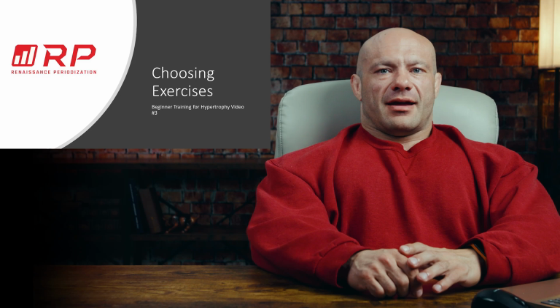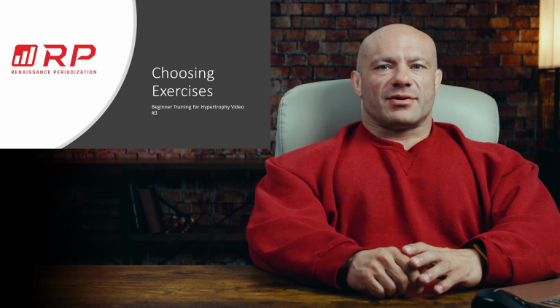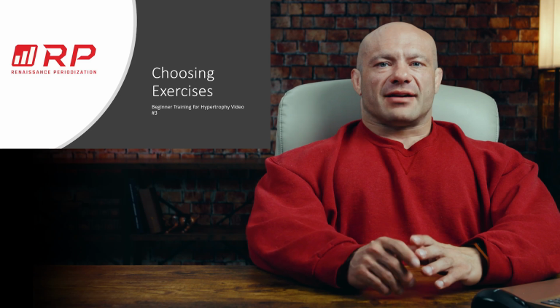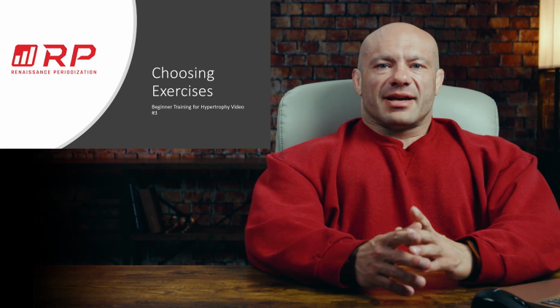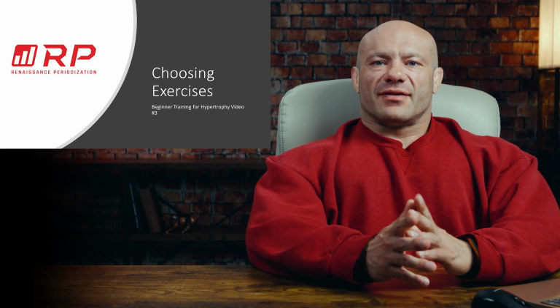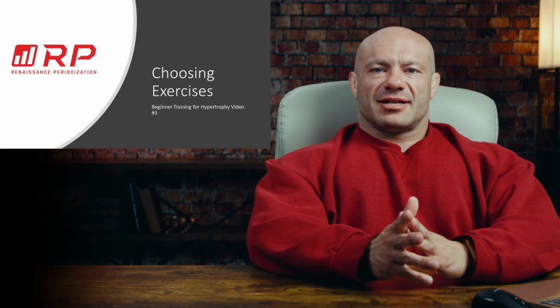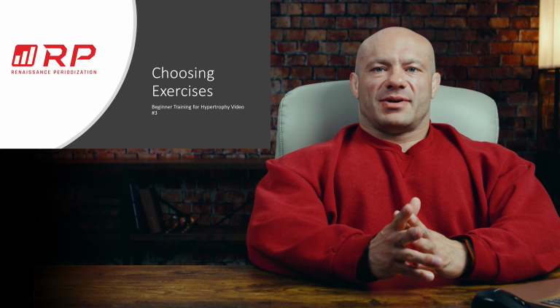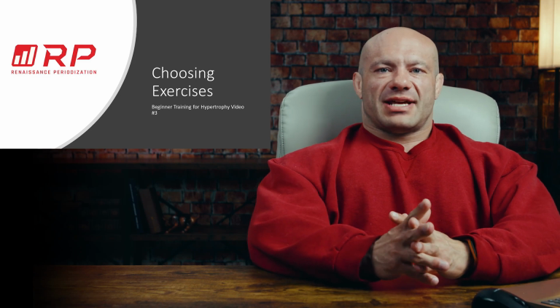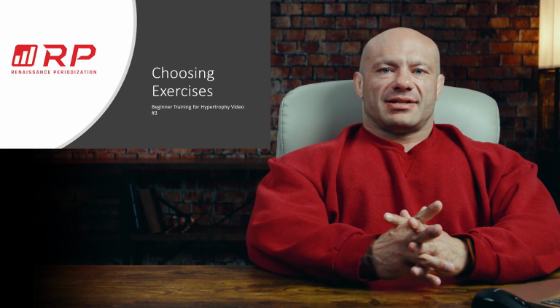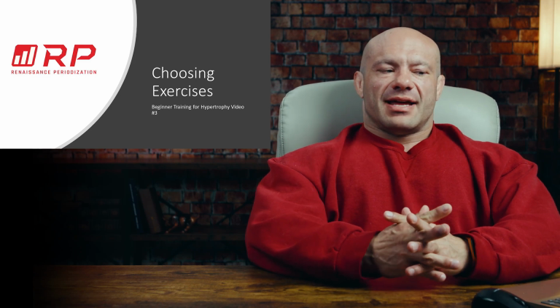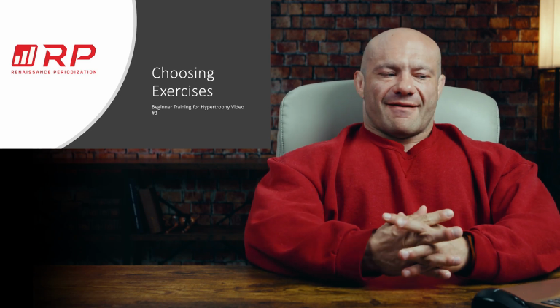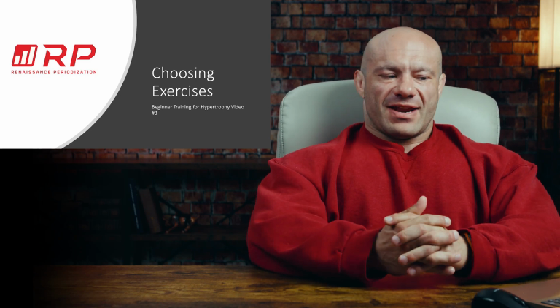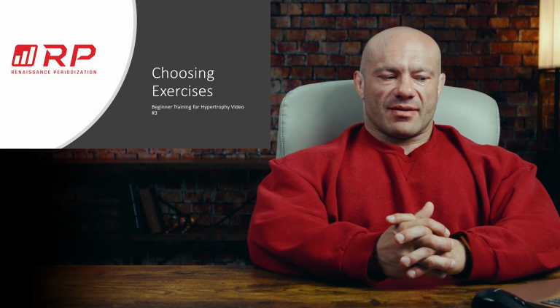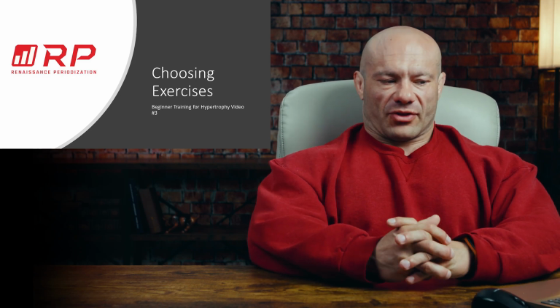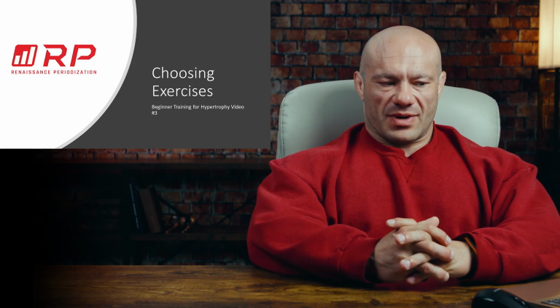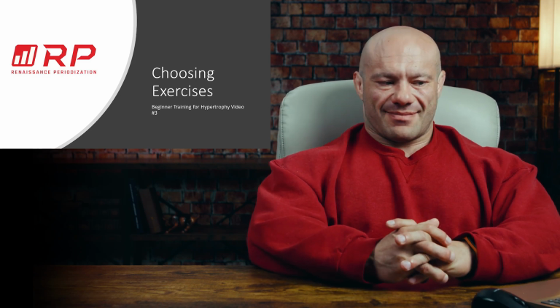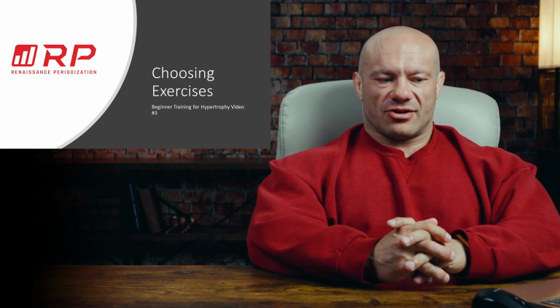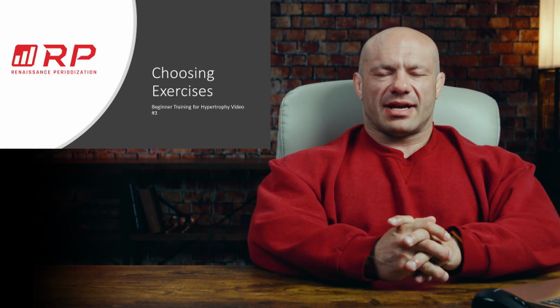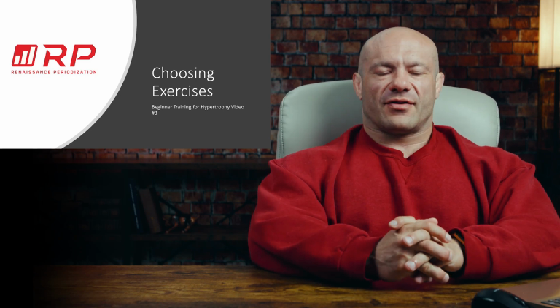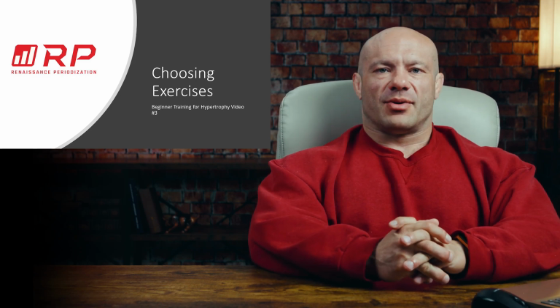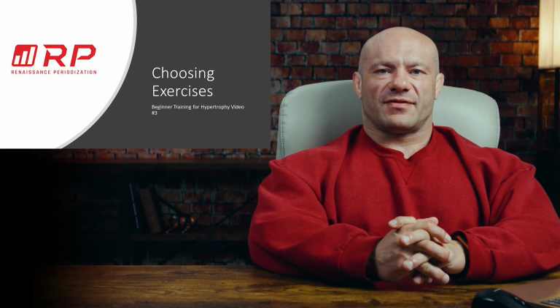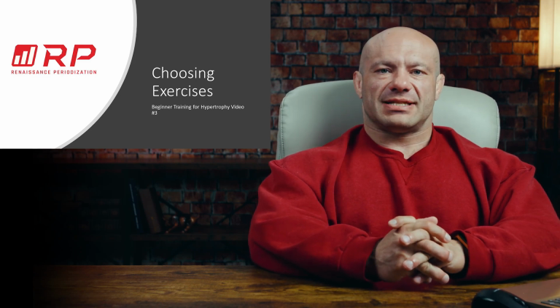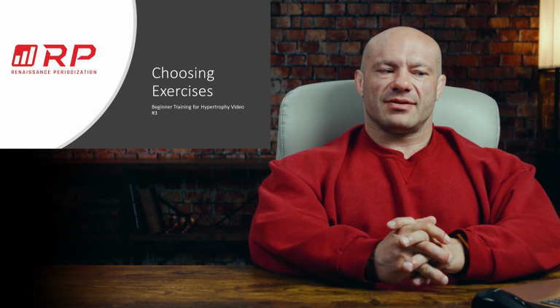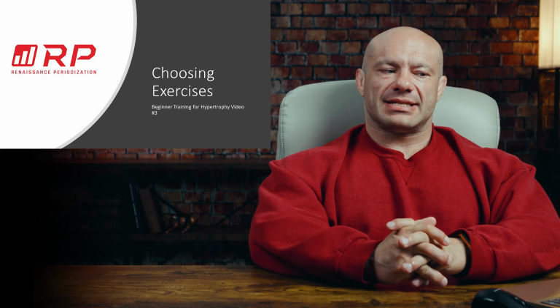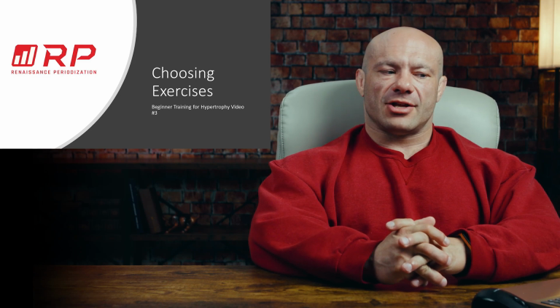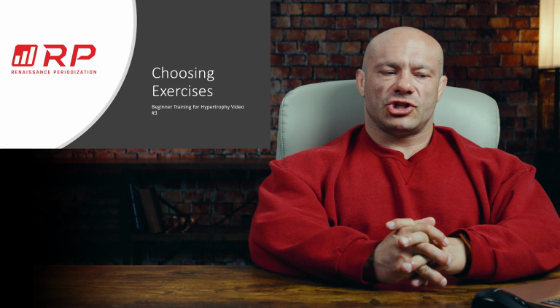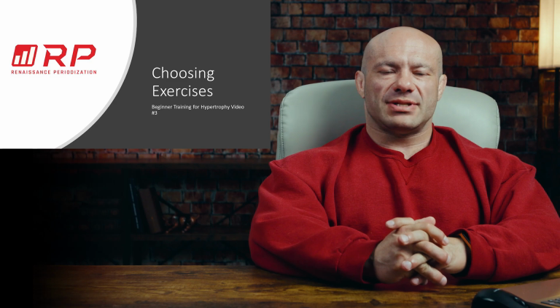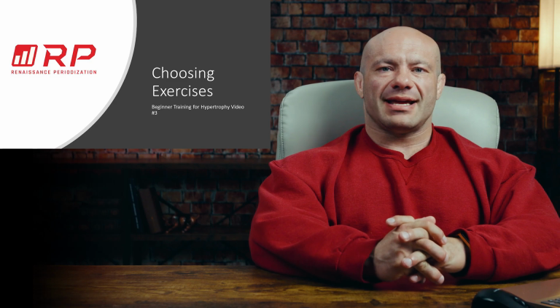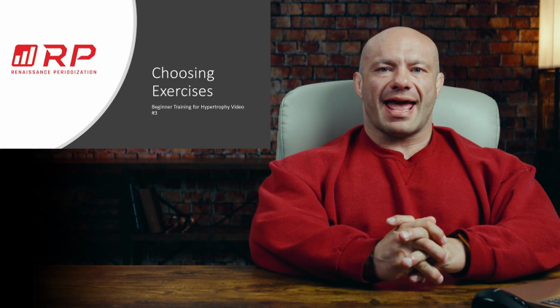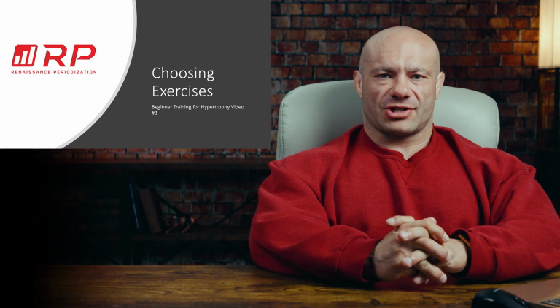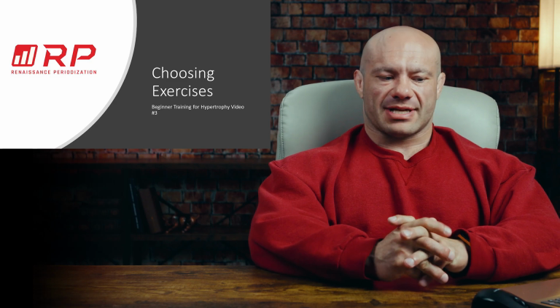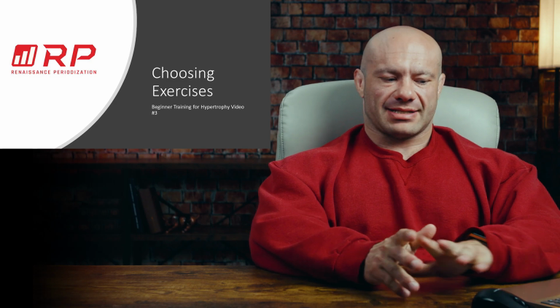Hey folks, Dr. Mike here for Renaissance Periodization, video number three in the beginner training for hypertrophy series: choosing exercises.